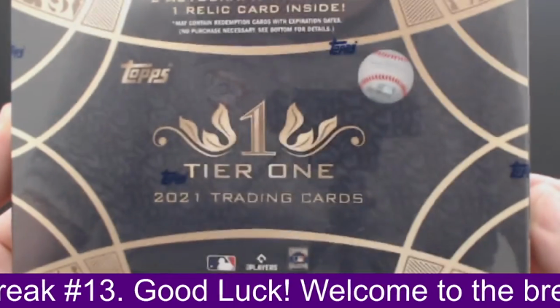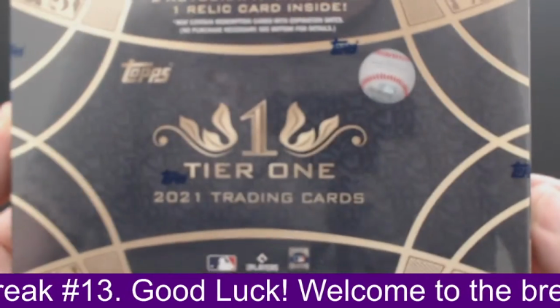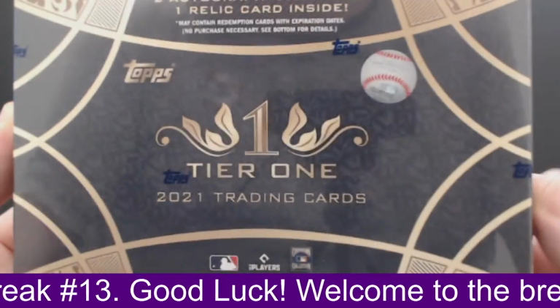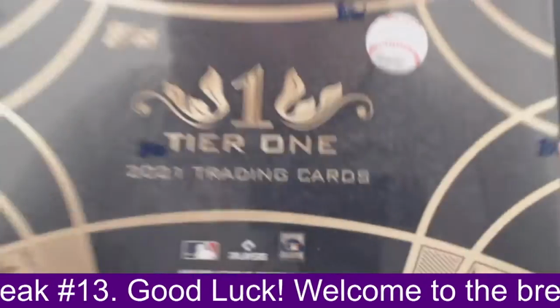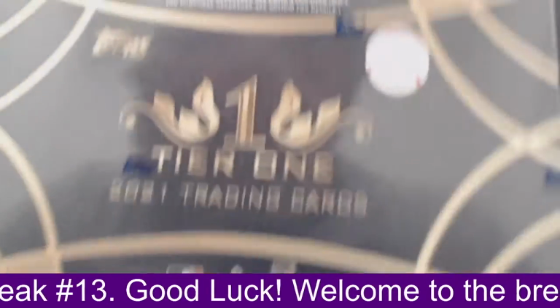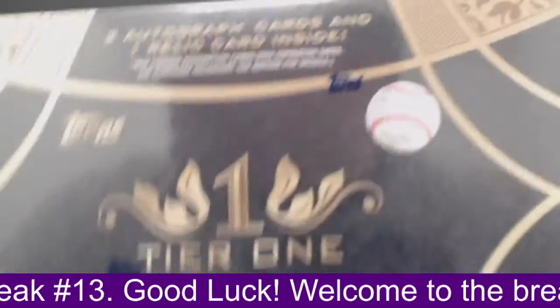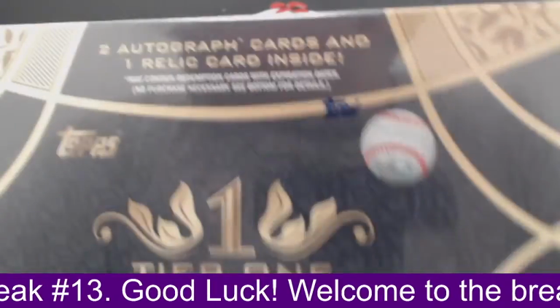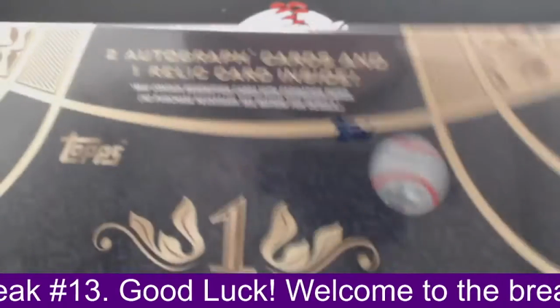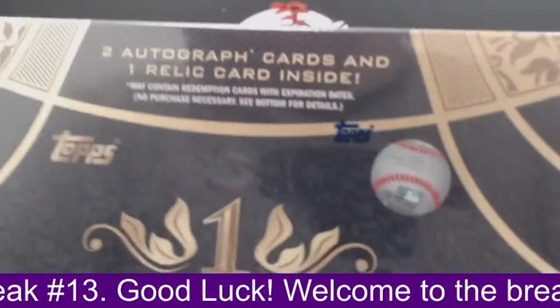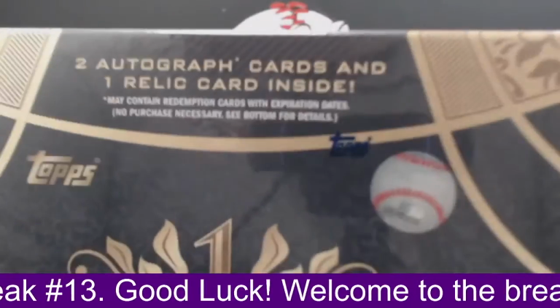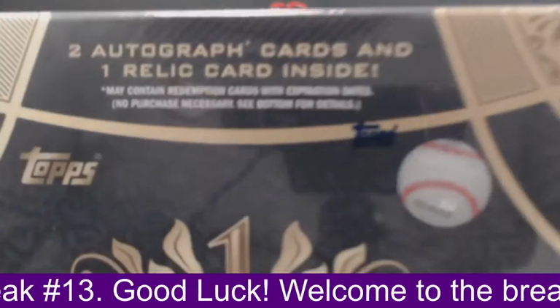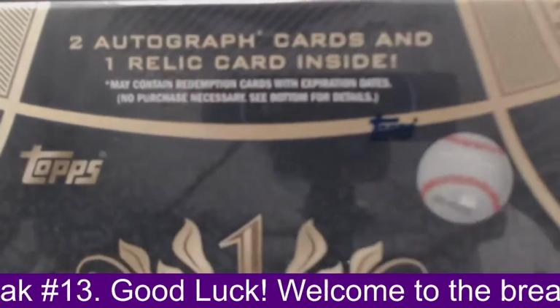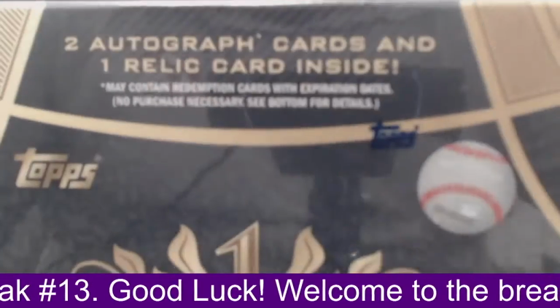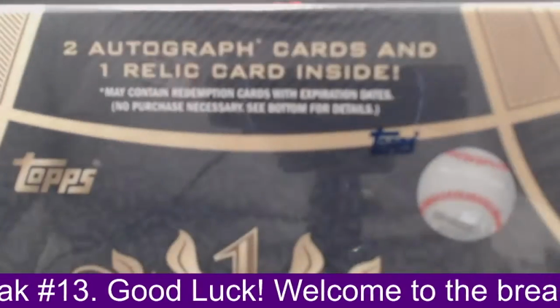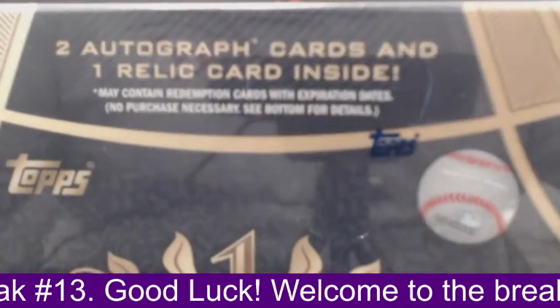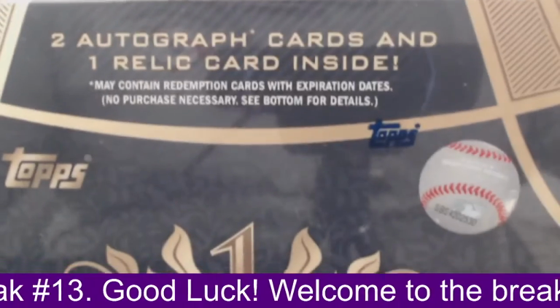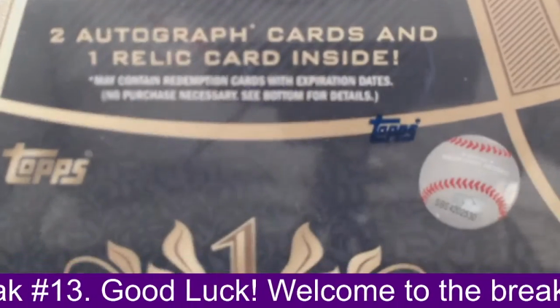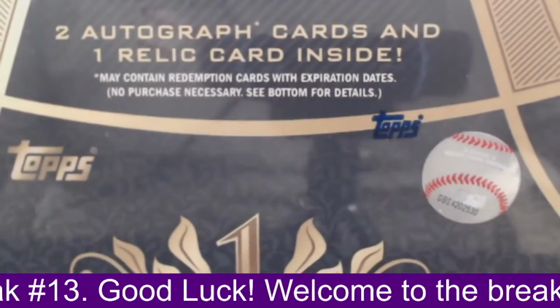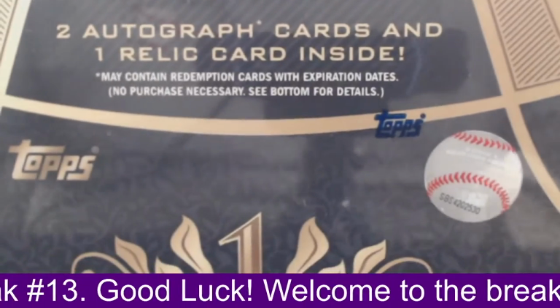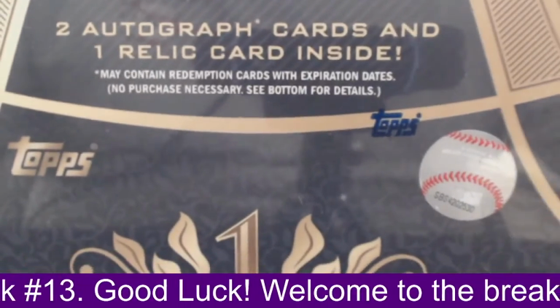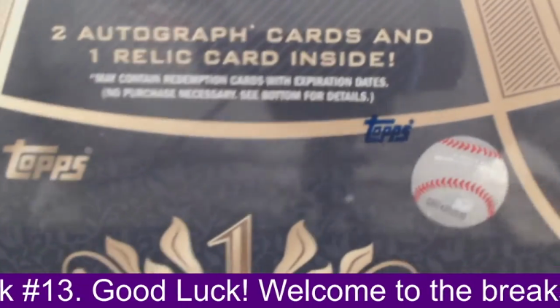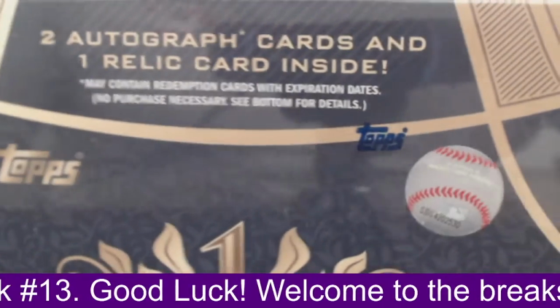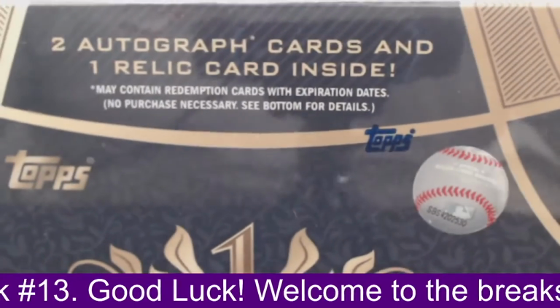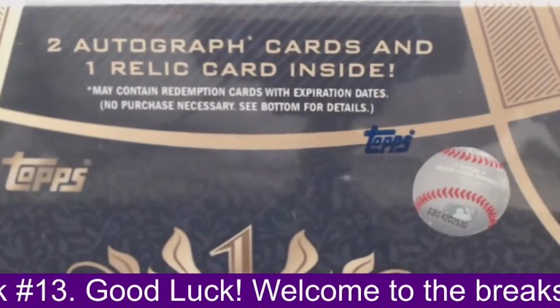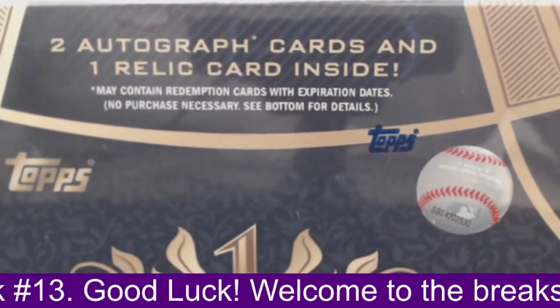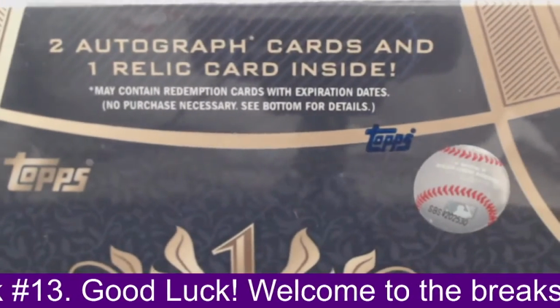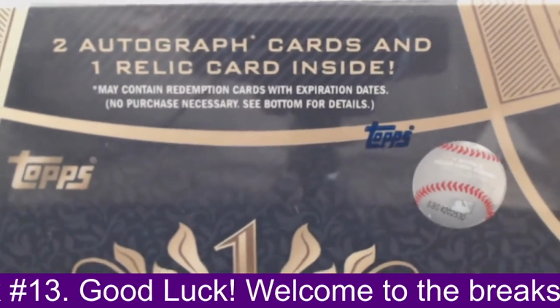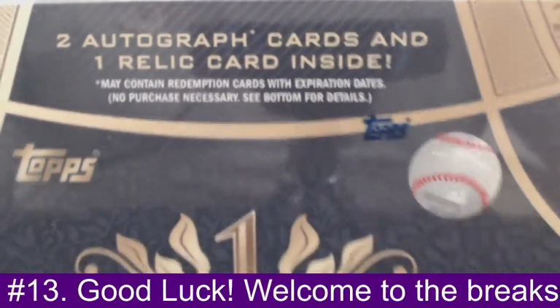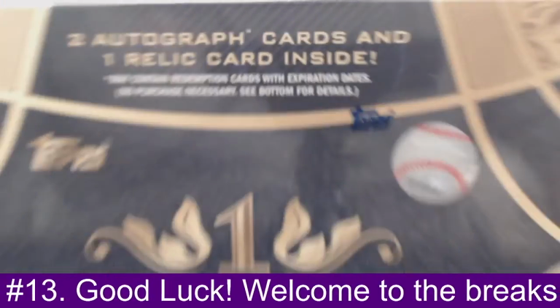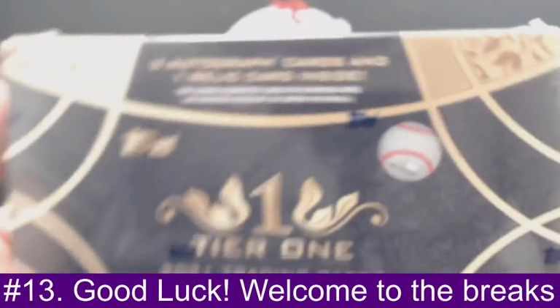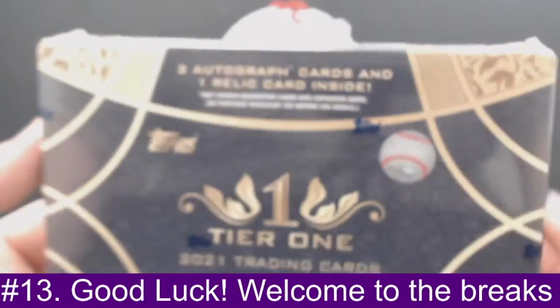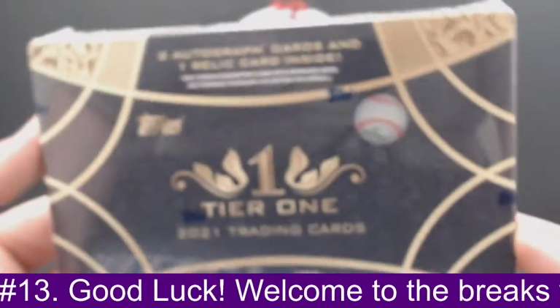This is our Hobby Box here. Inside we should have two autographs and a Relic Card.